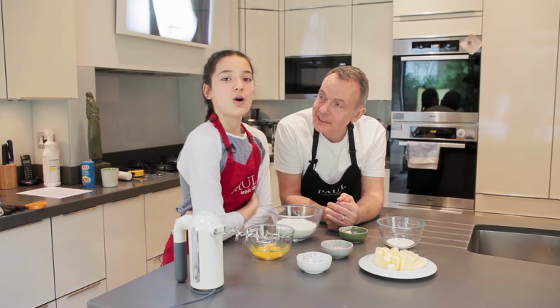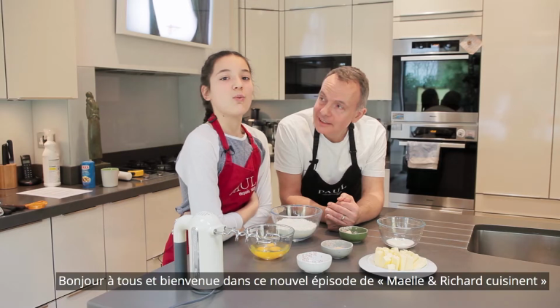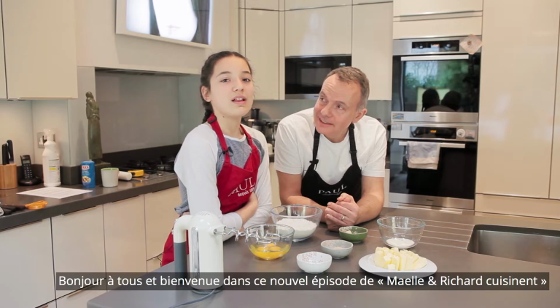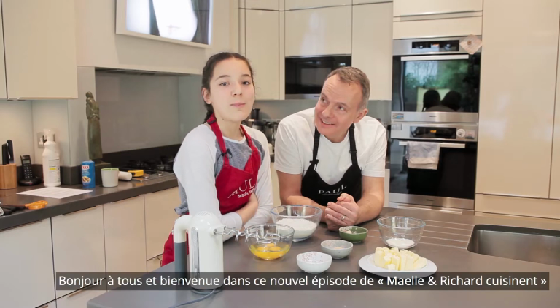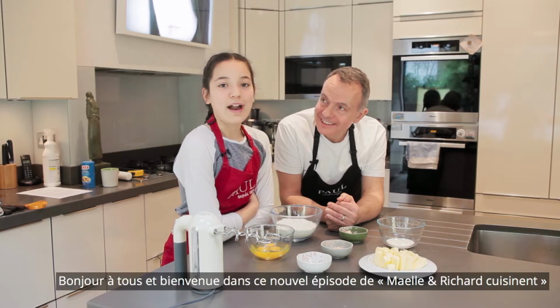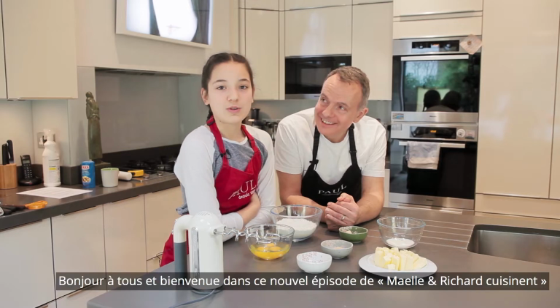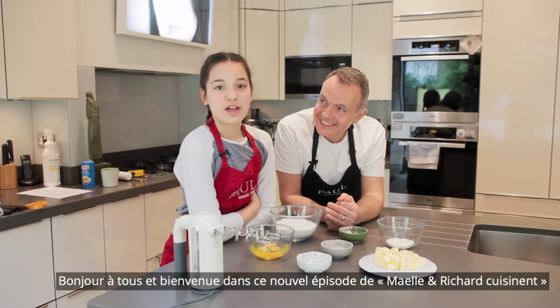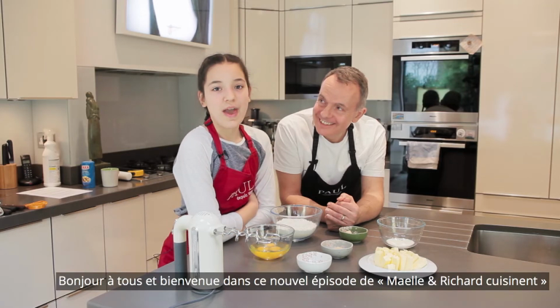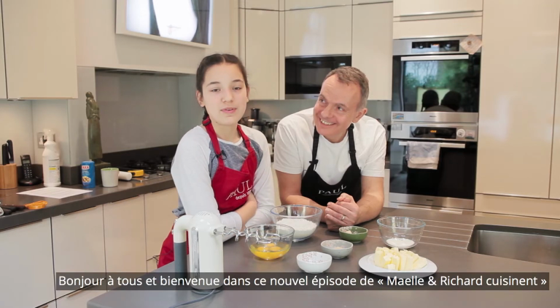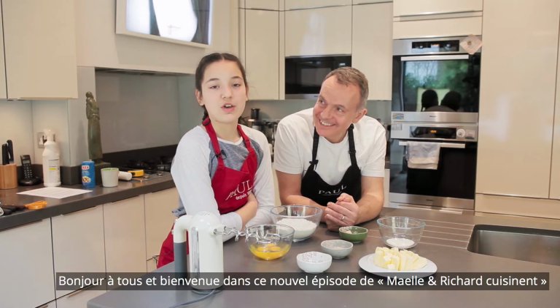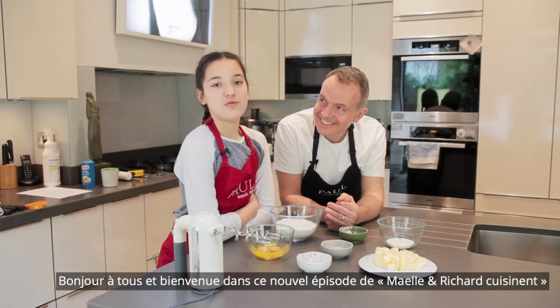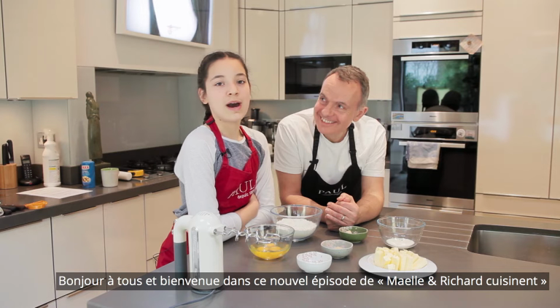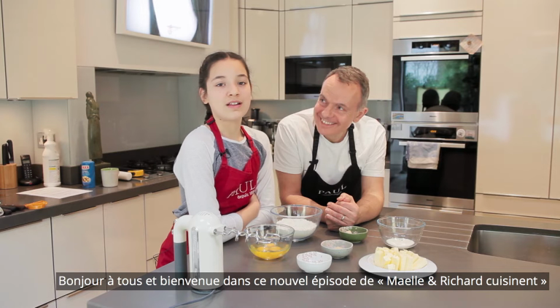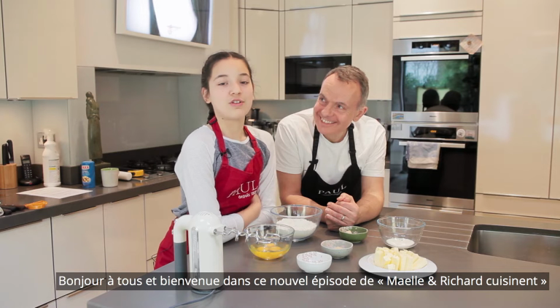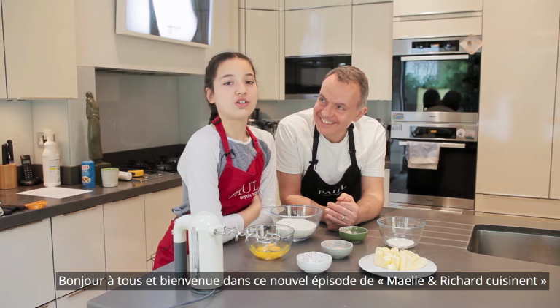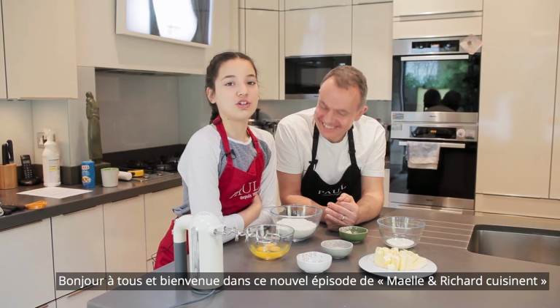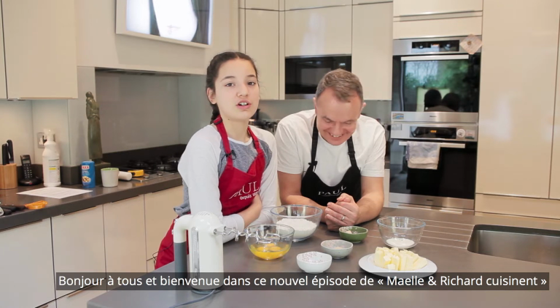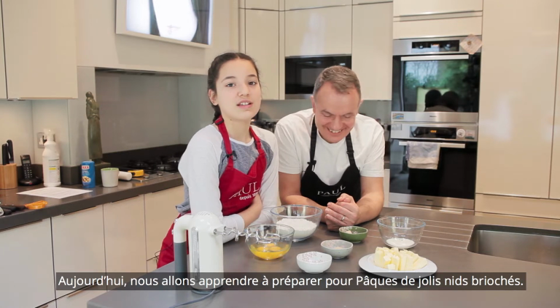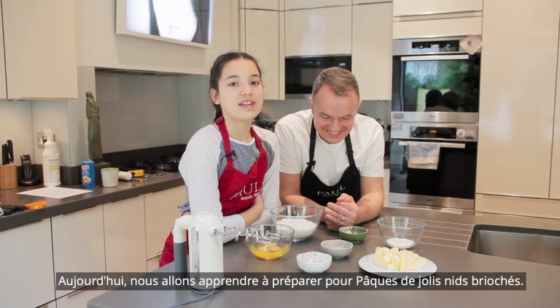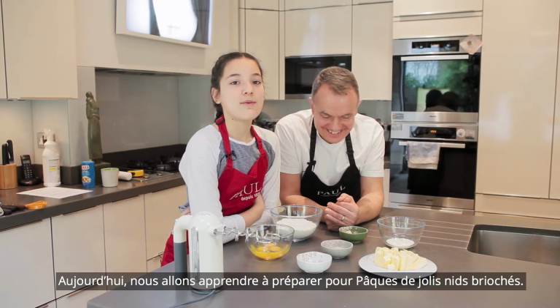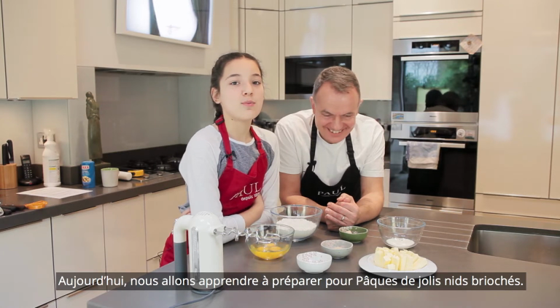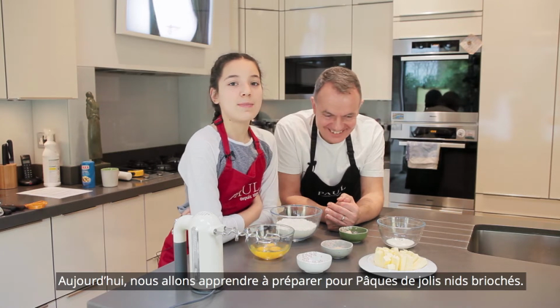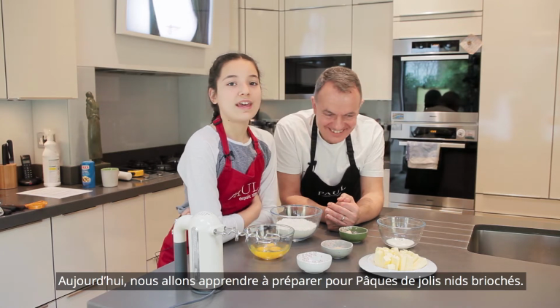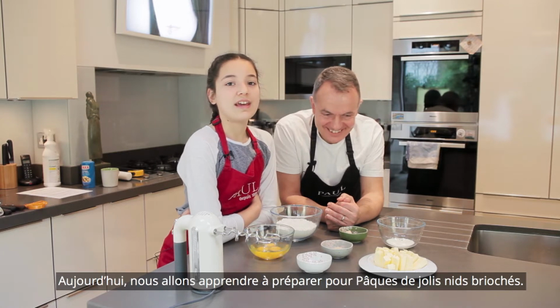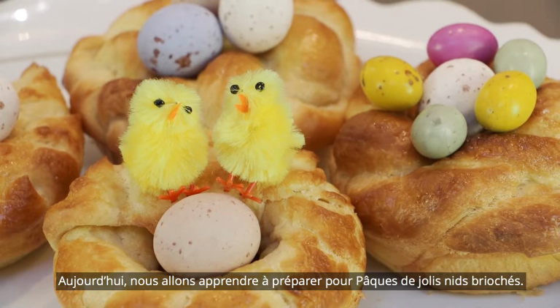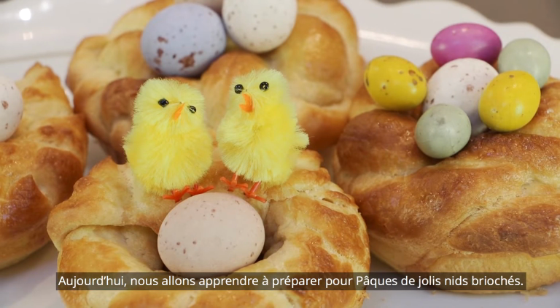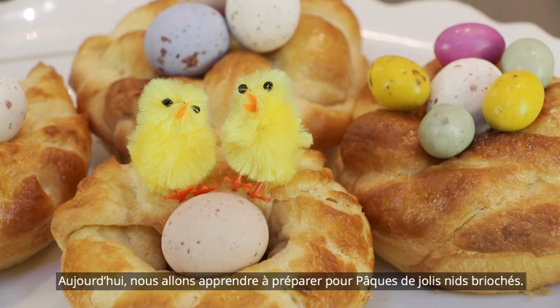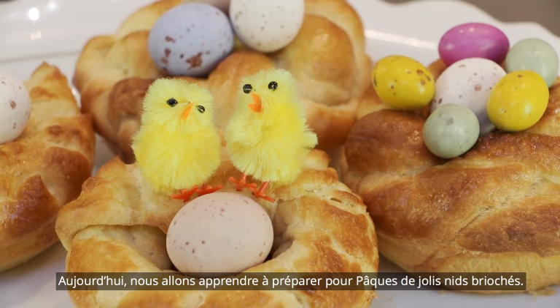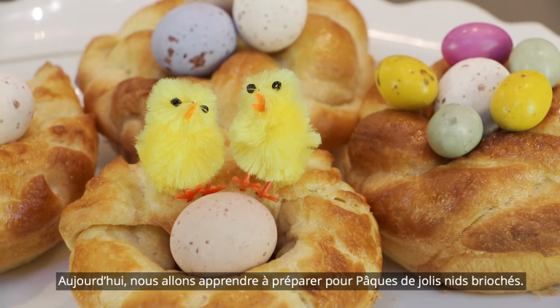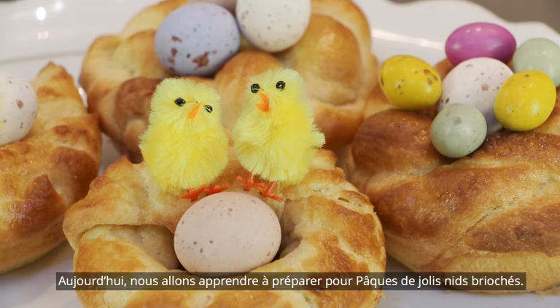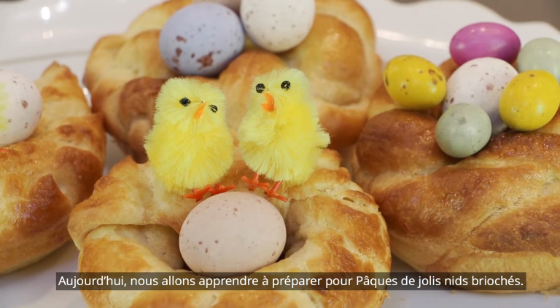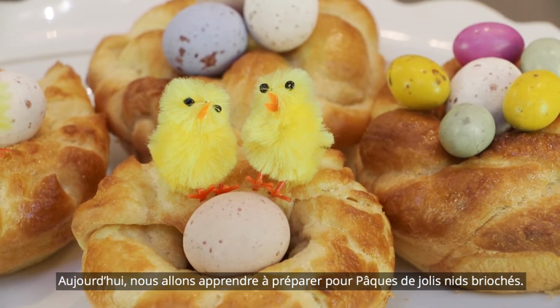Welcome back to another episode of Maya and Richard Cook. Today we will be making brioche nests for Easter.